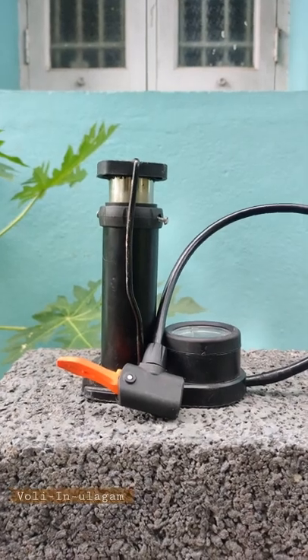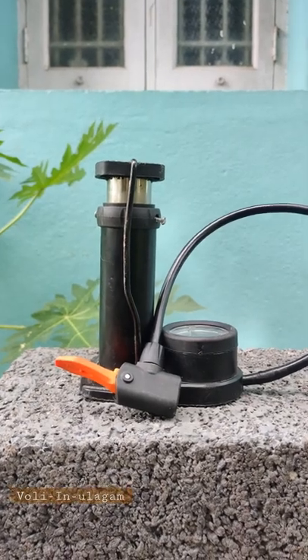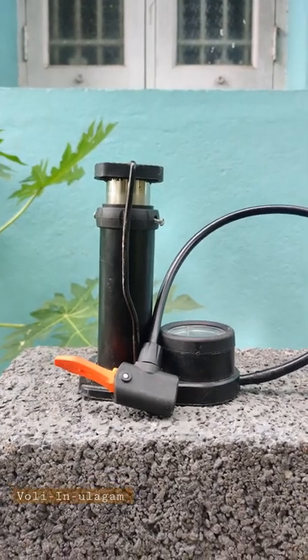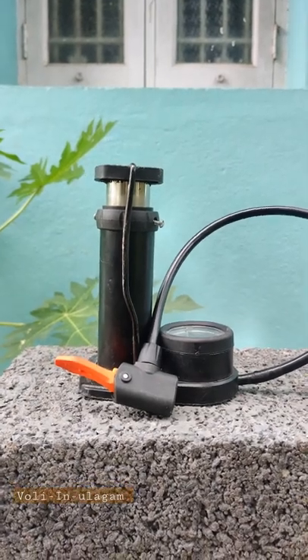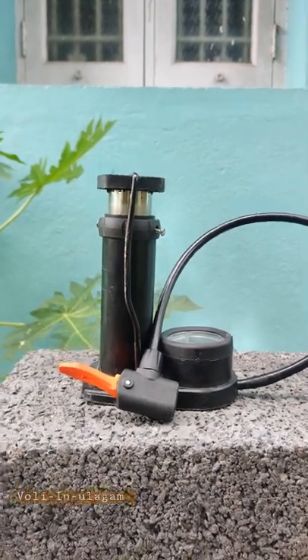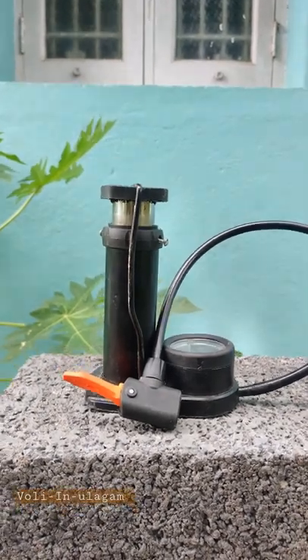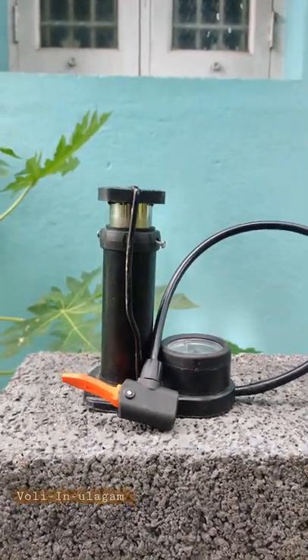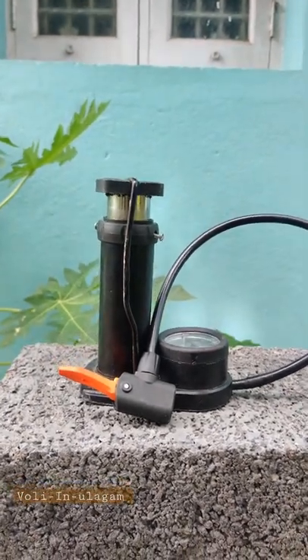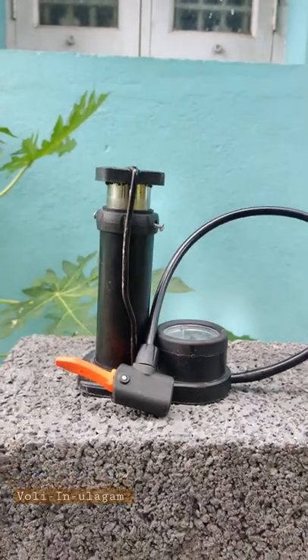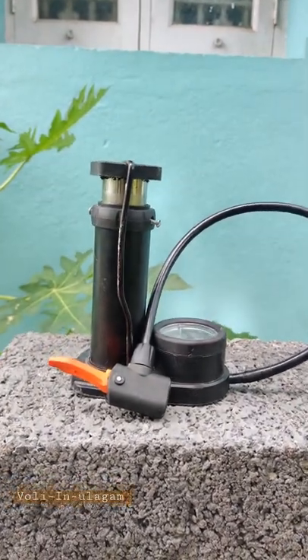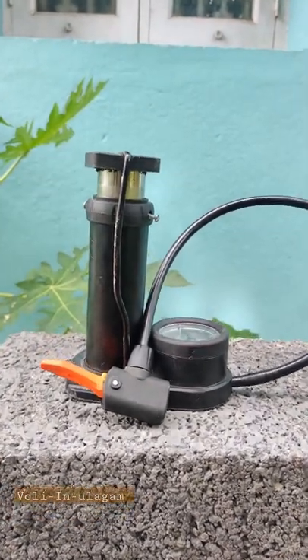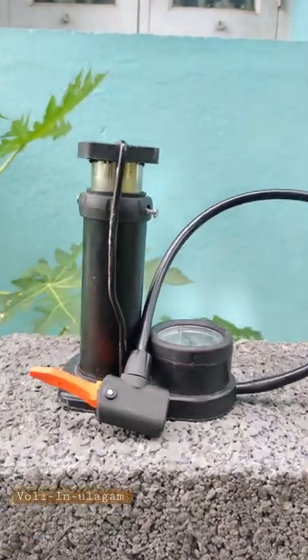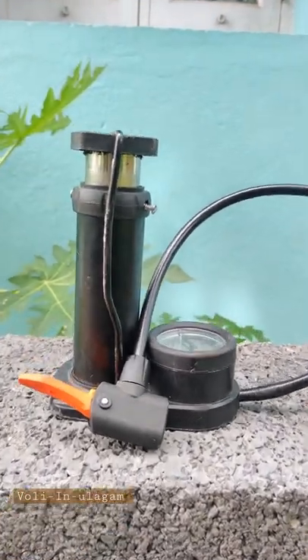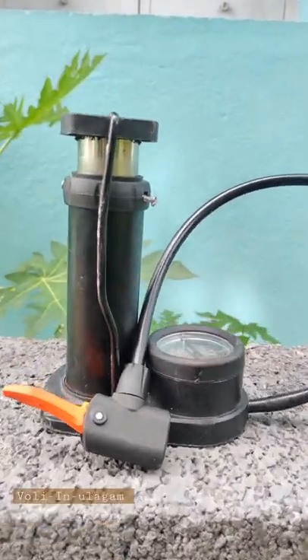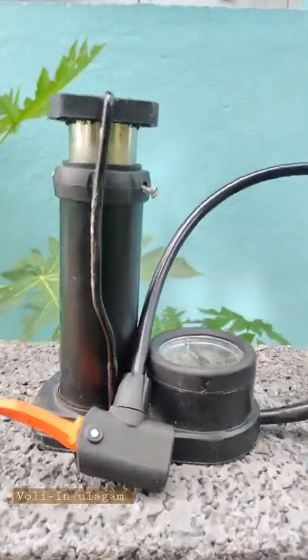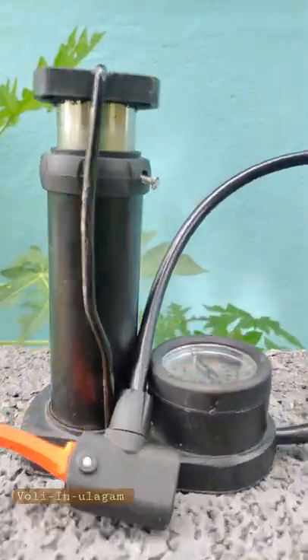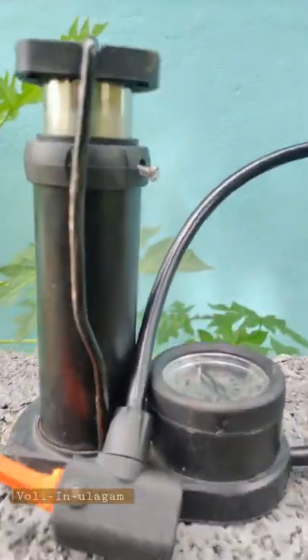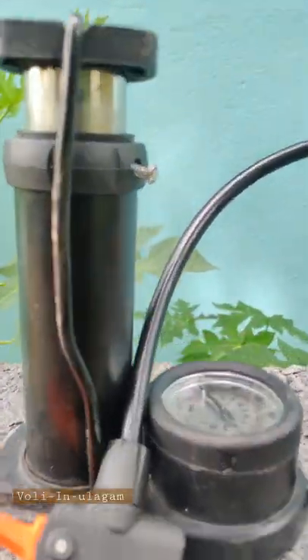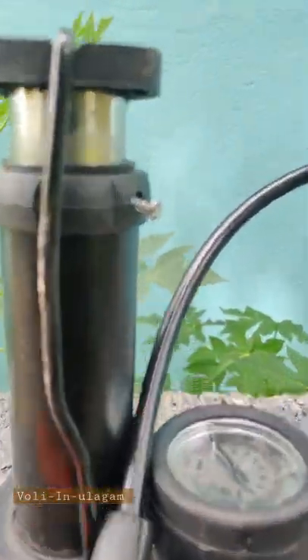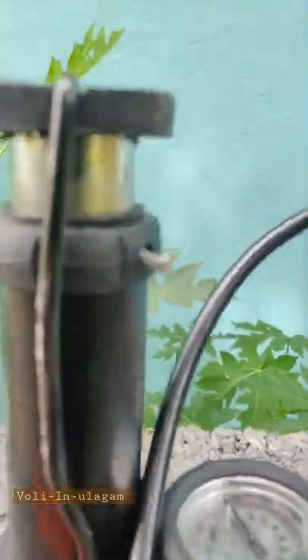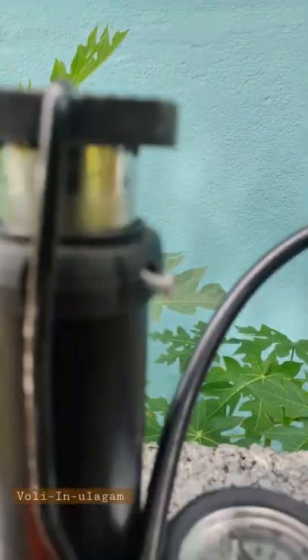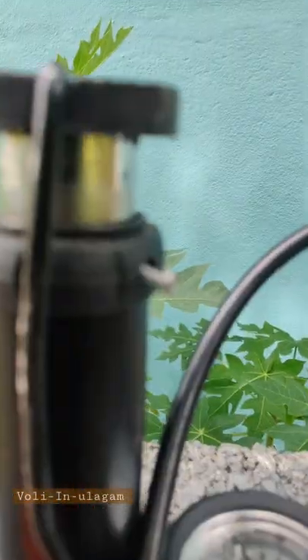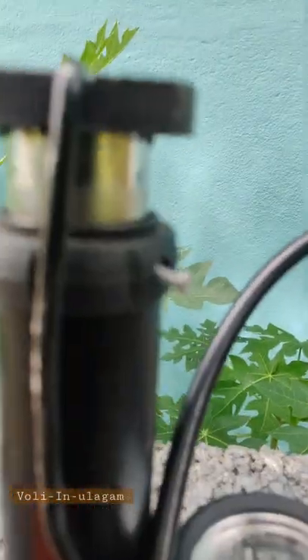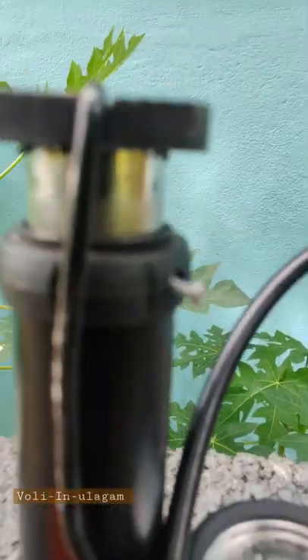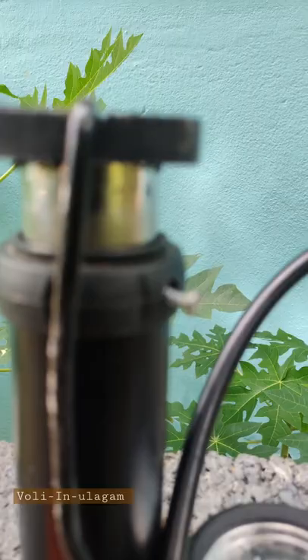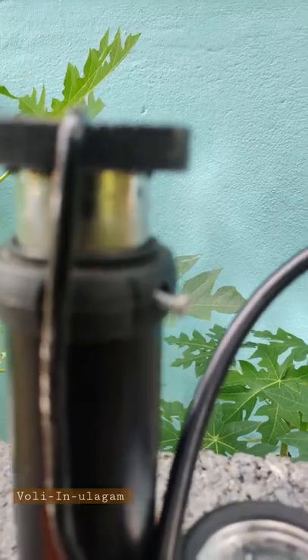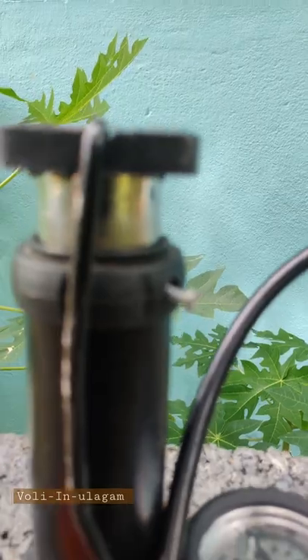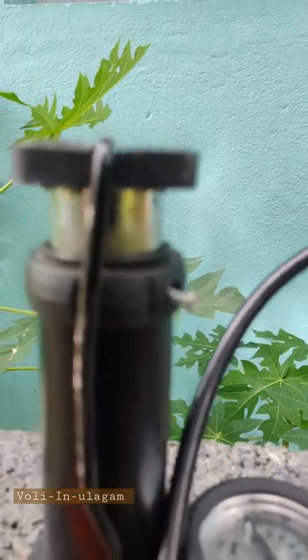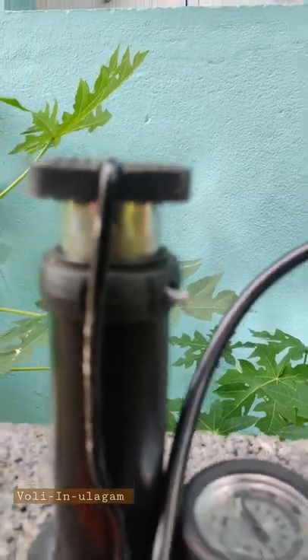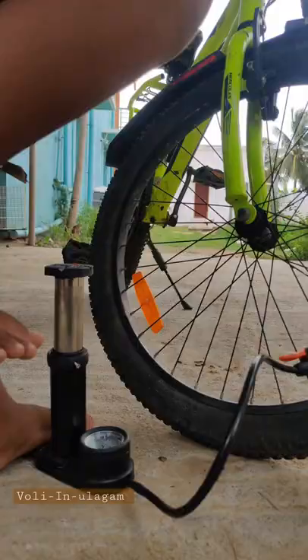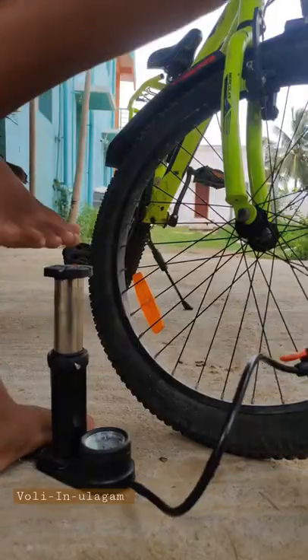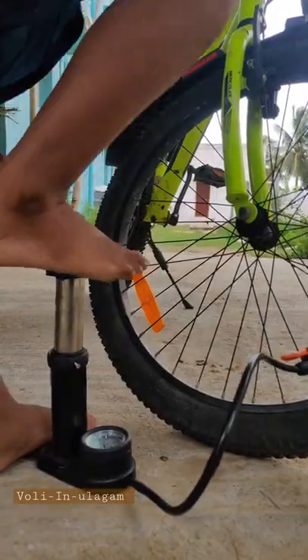Let's talk about the air pump. This is amazing — actually, this is the worst product. The reason is that you have to pump three to four times.